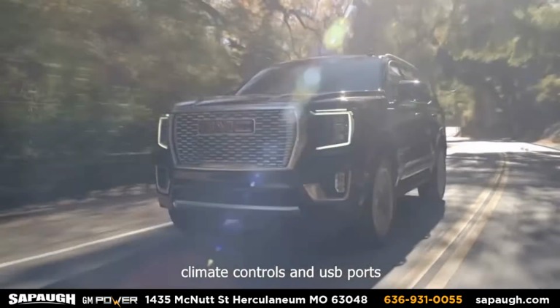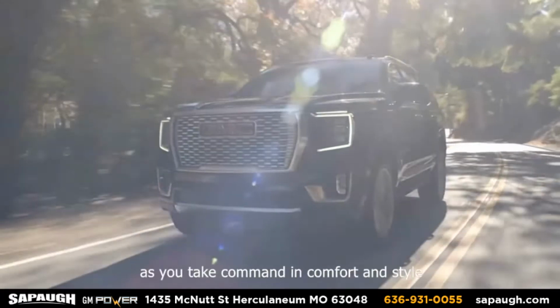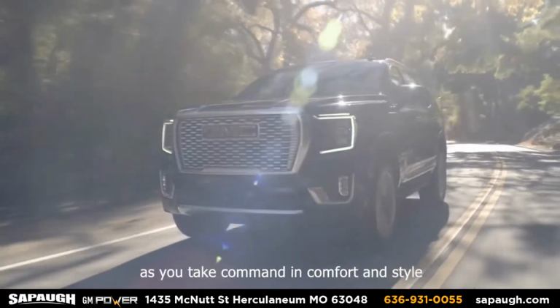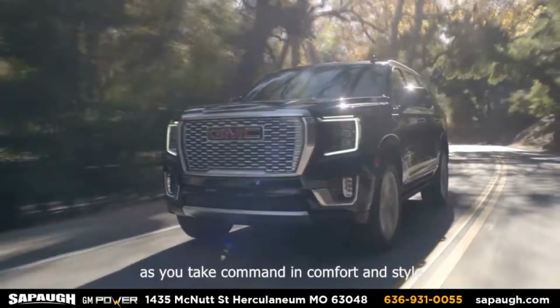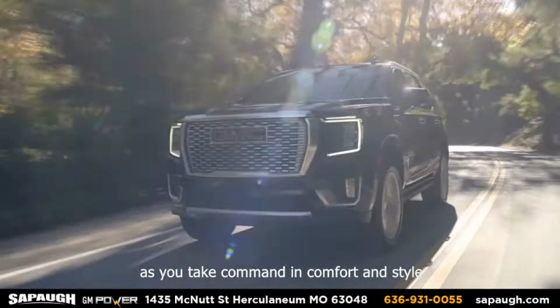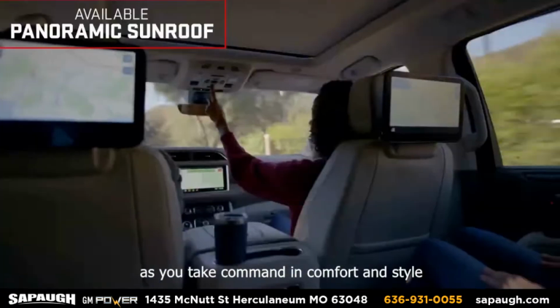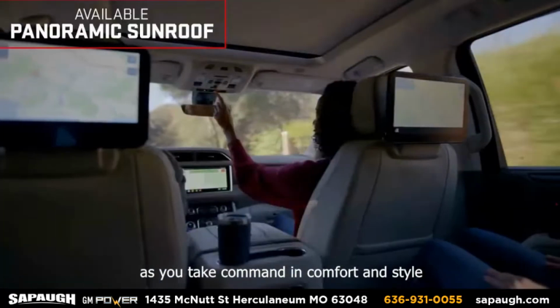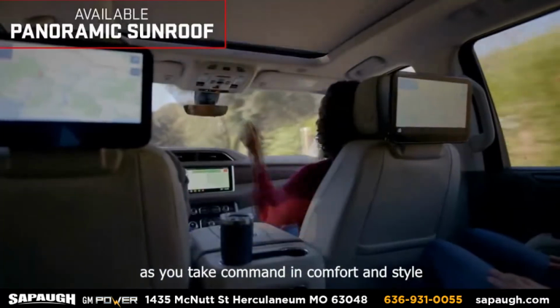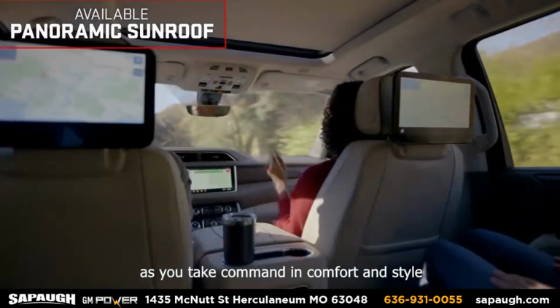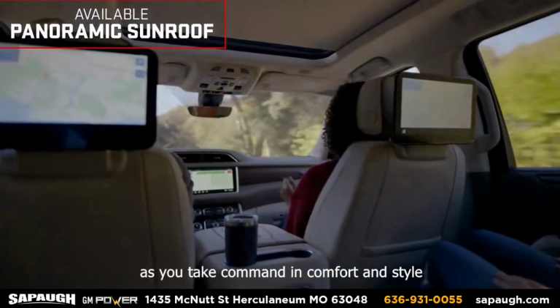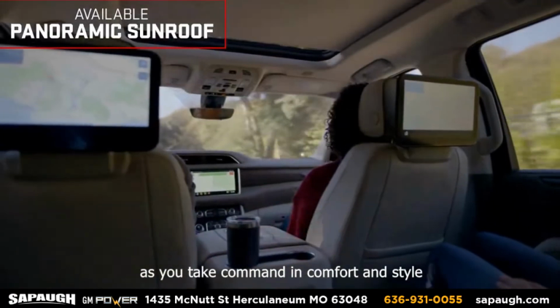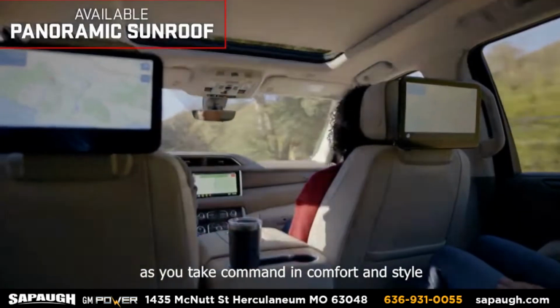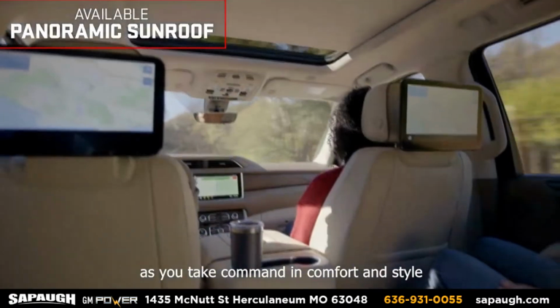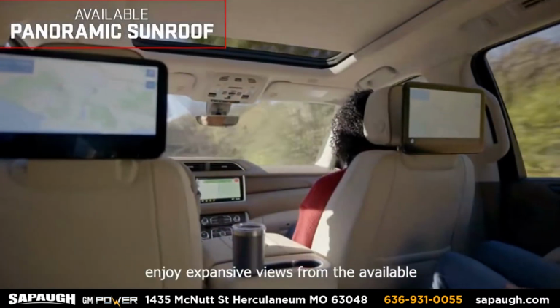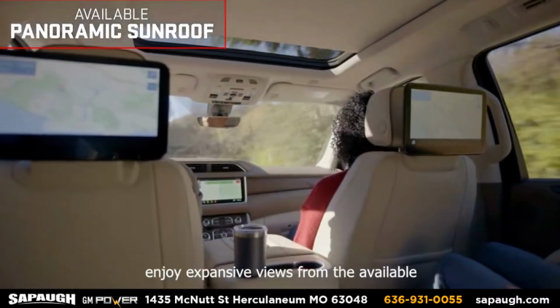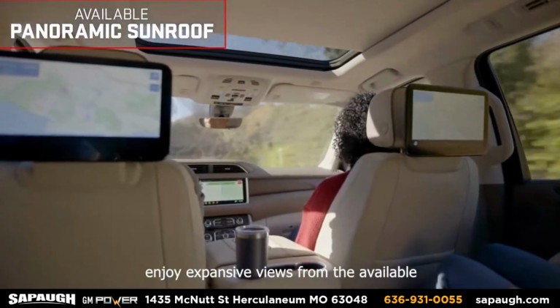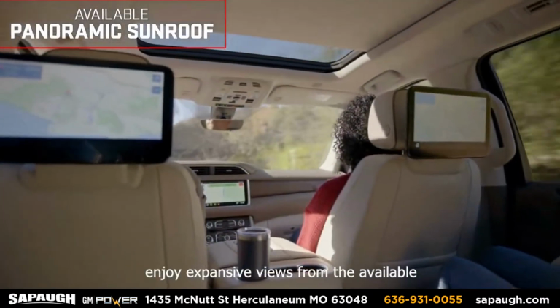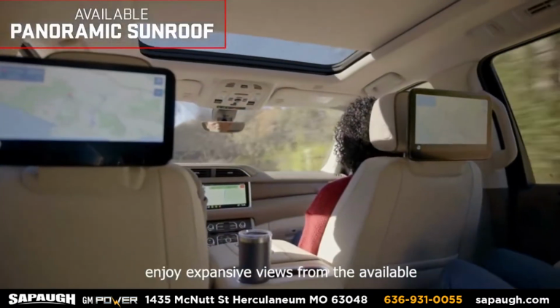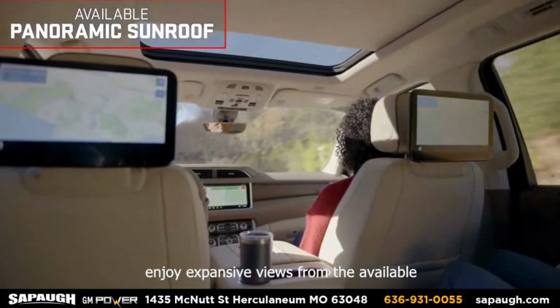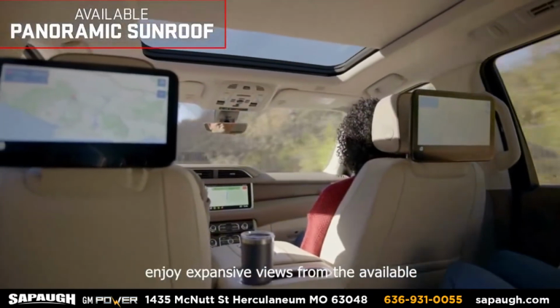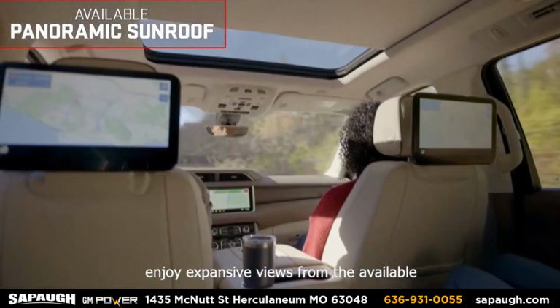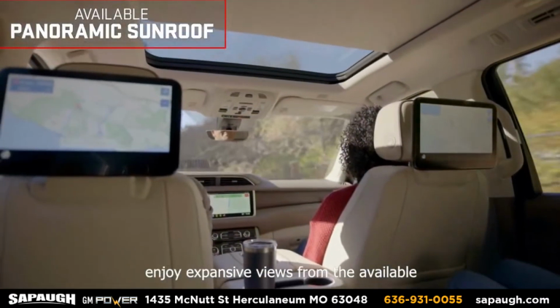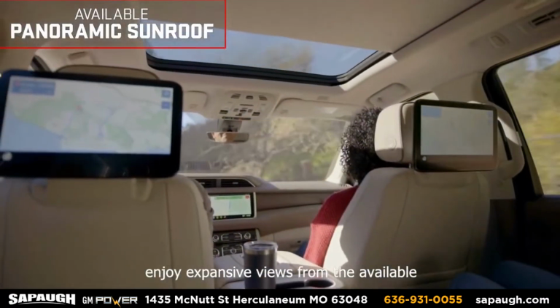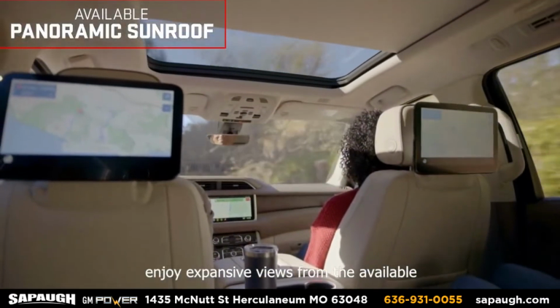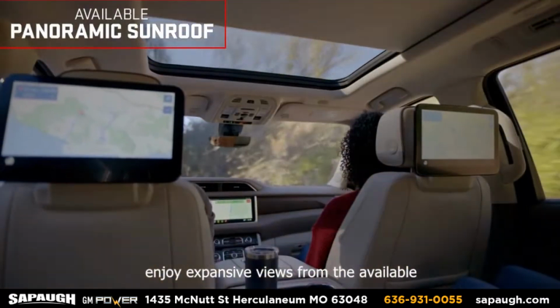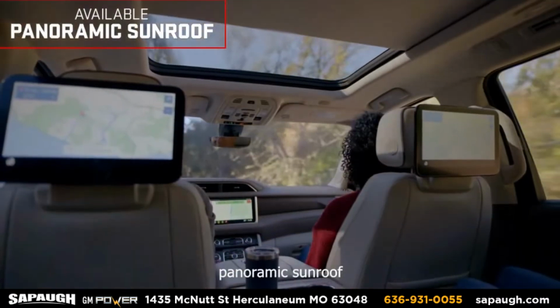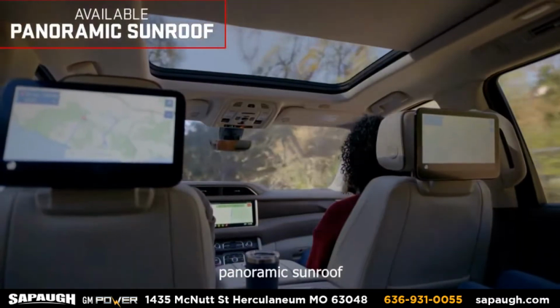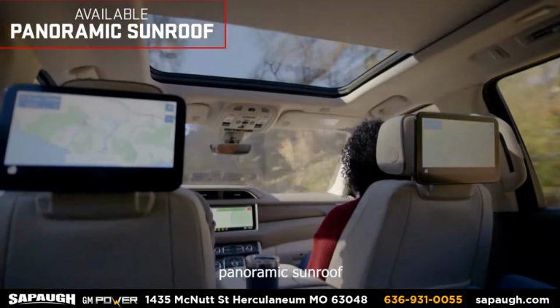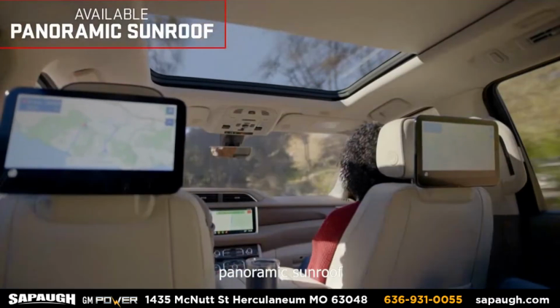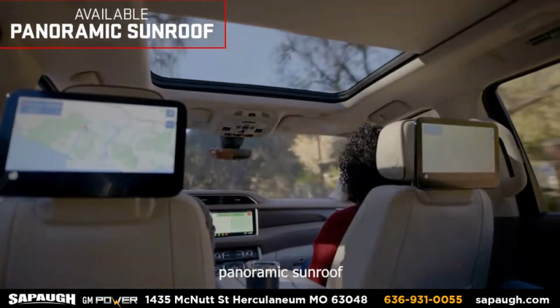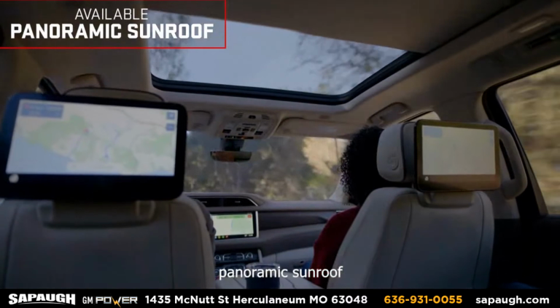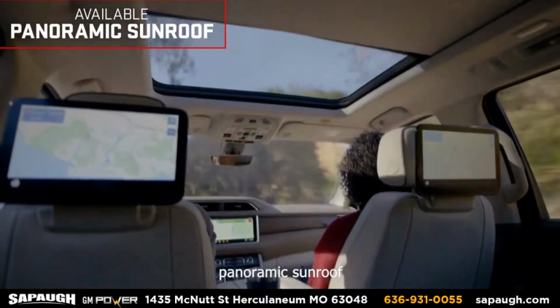As you take command in comfort and style, enjoy expansive views from the available panoramic sunroof.